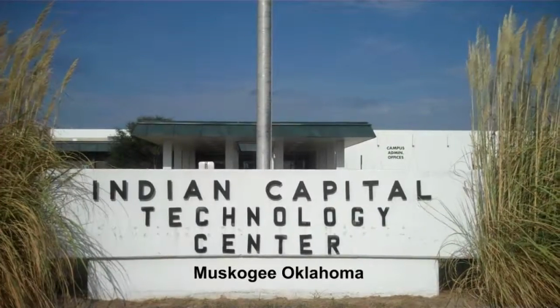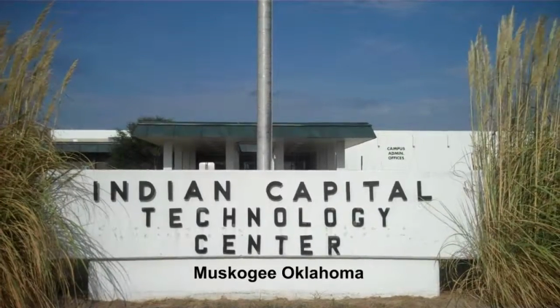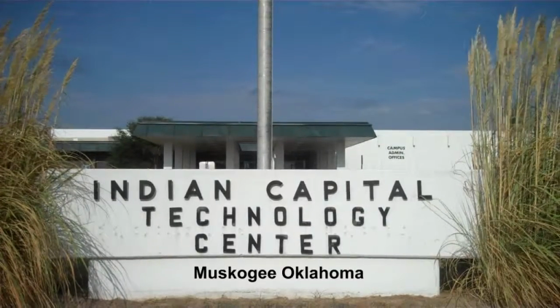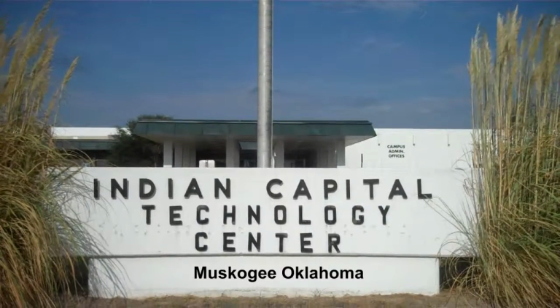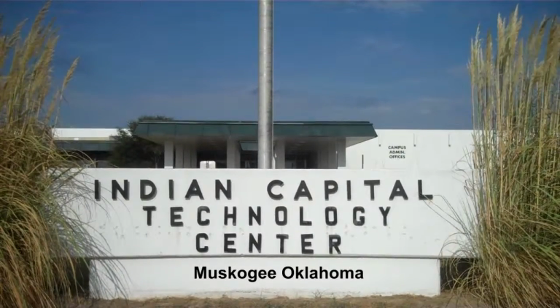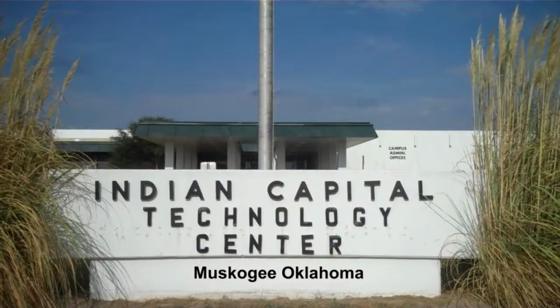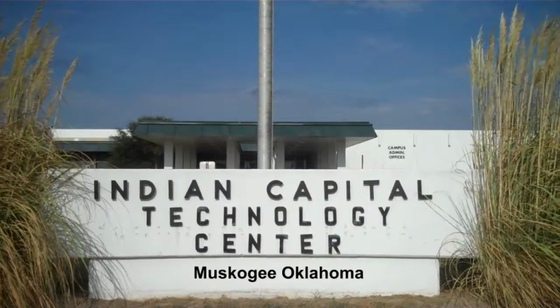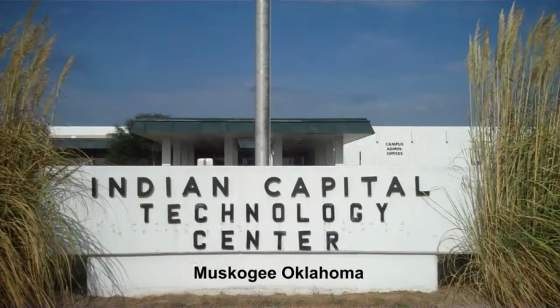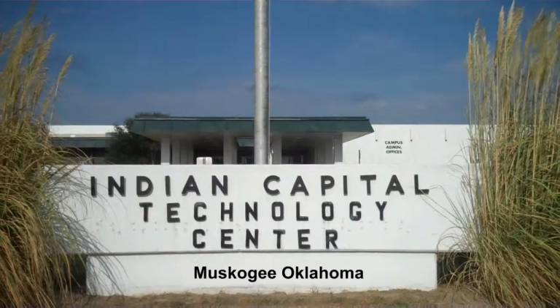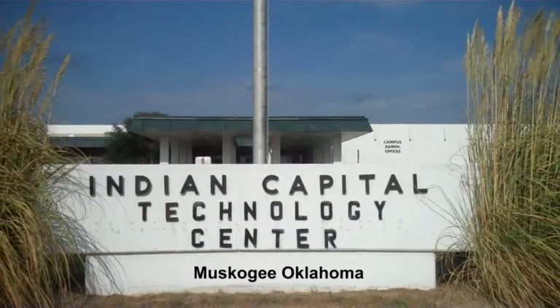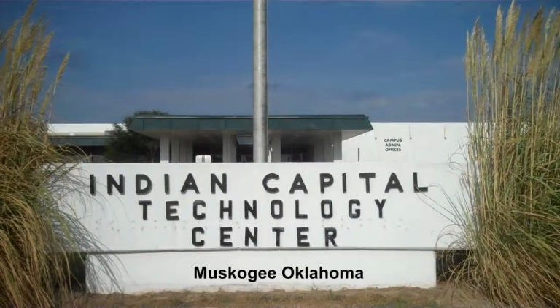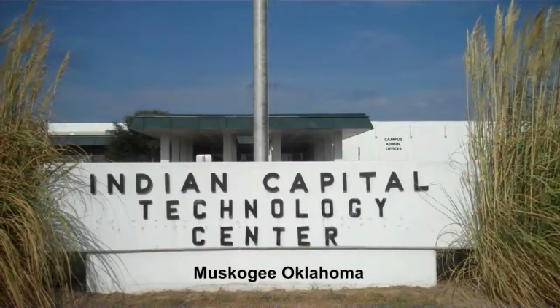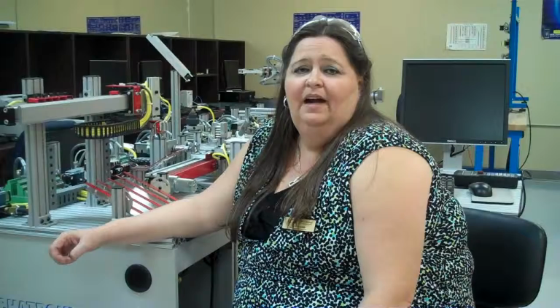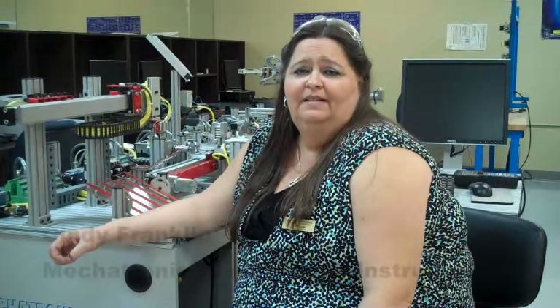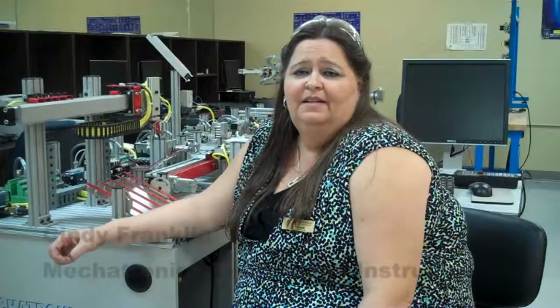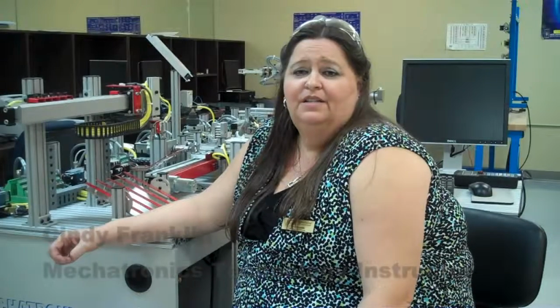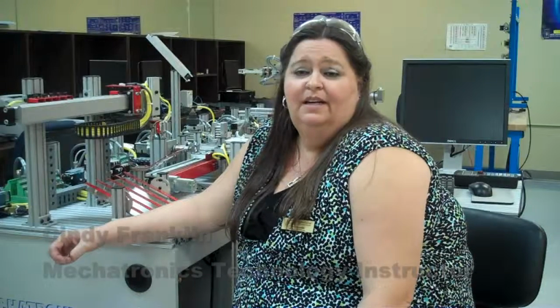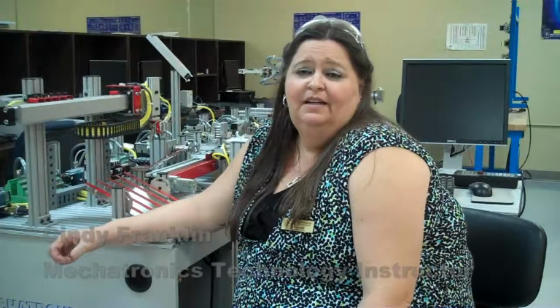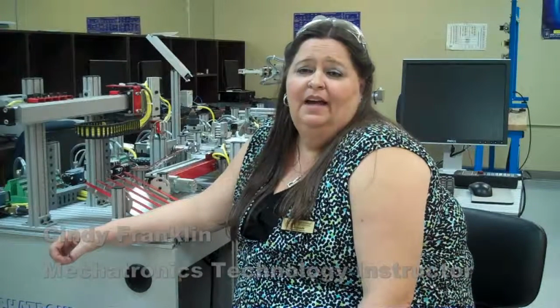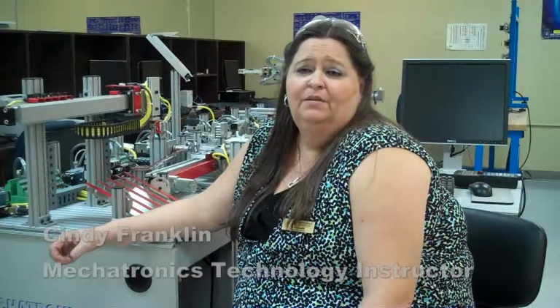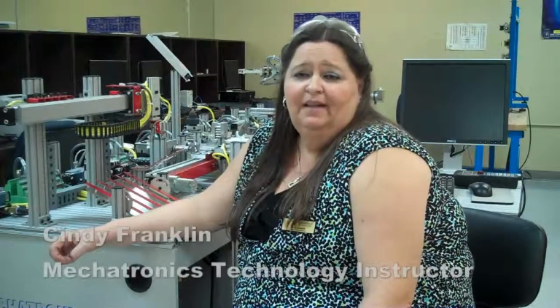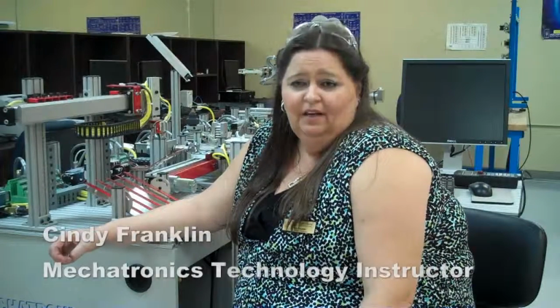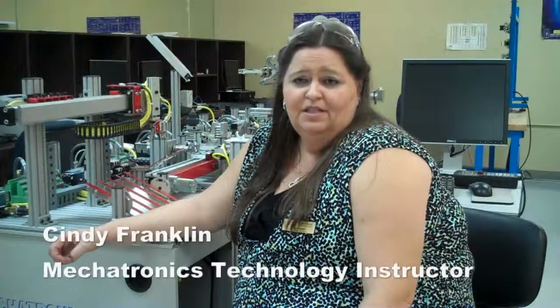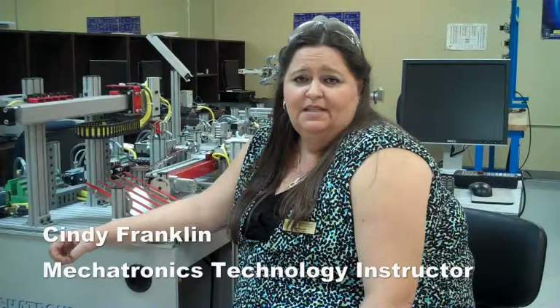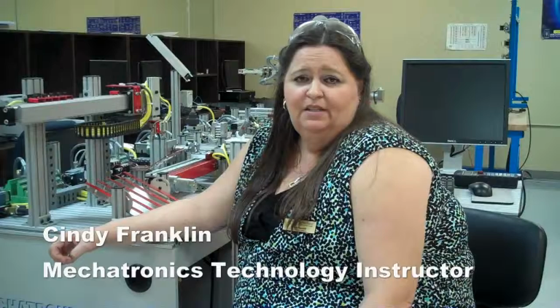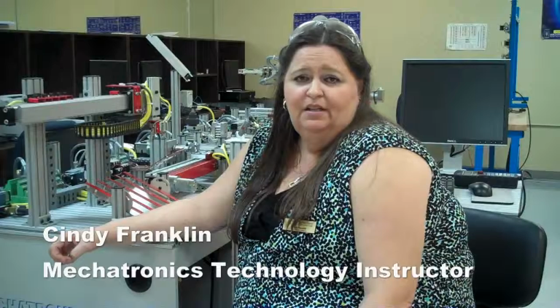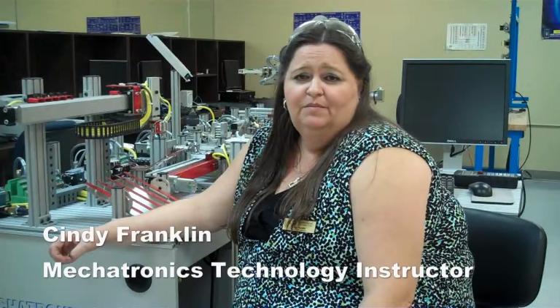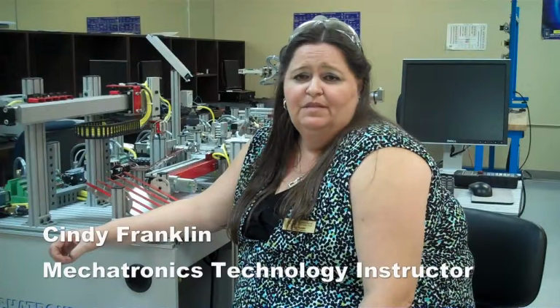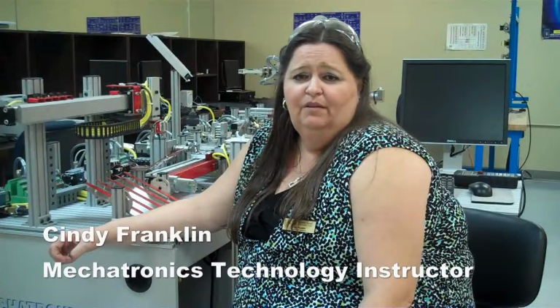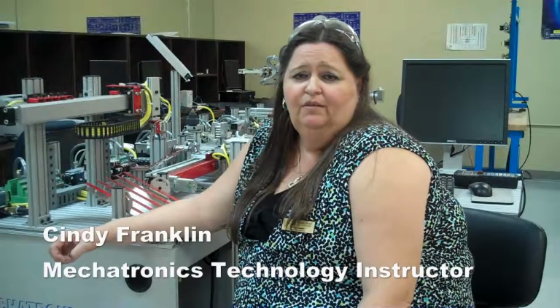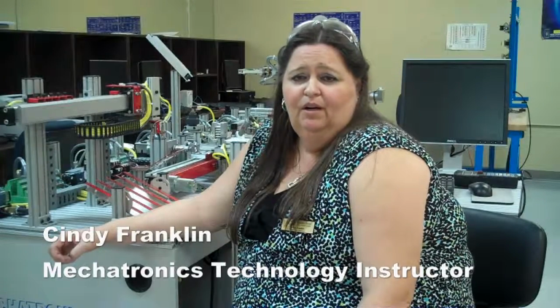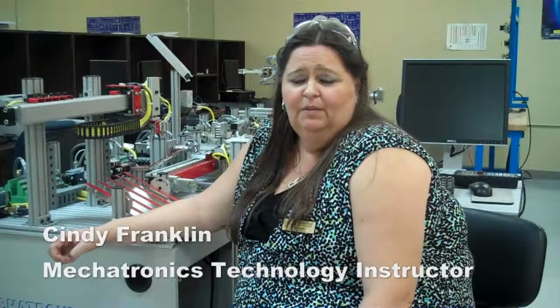My name is Cindy Franklin, and I teach at Indian Capital Technology Center in Muskogee, Oklahoma.